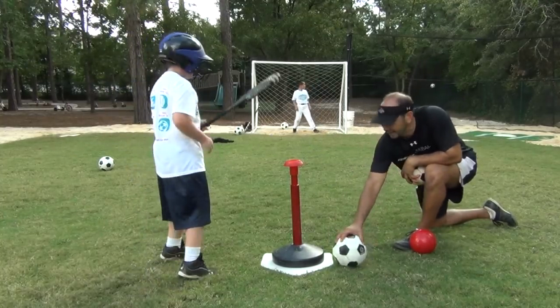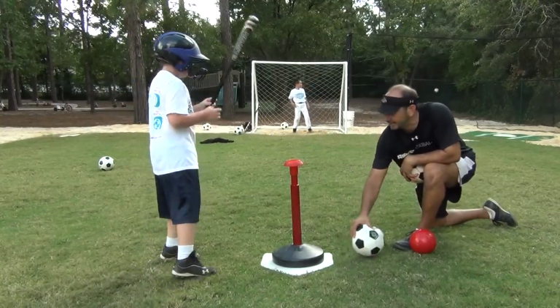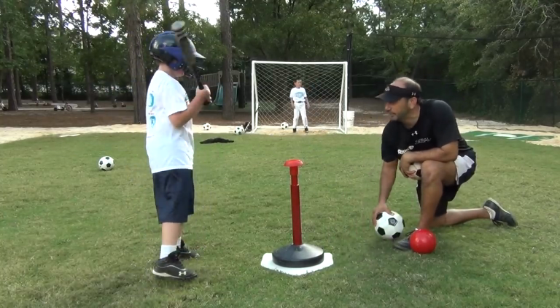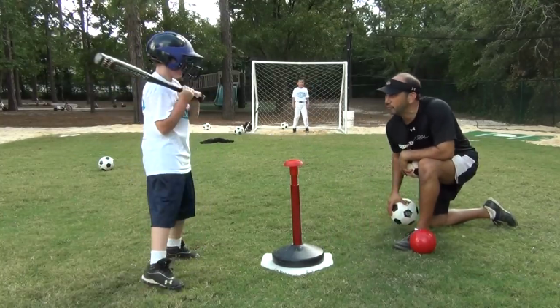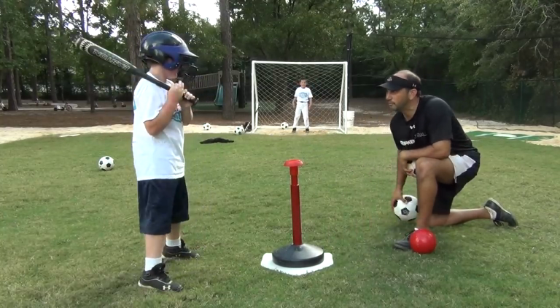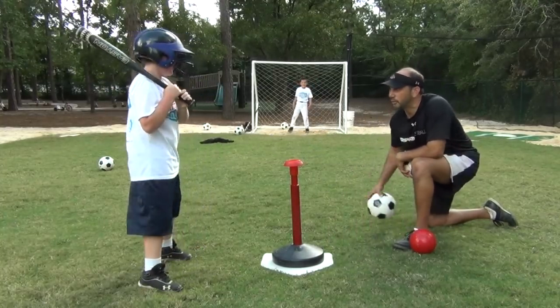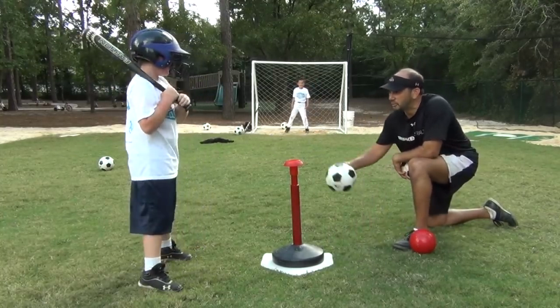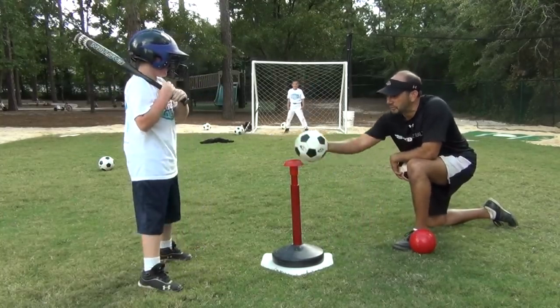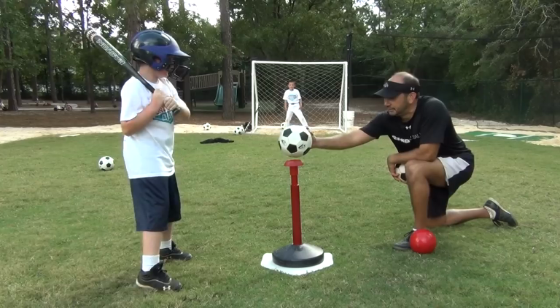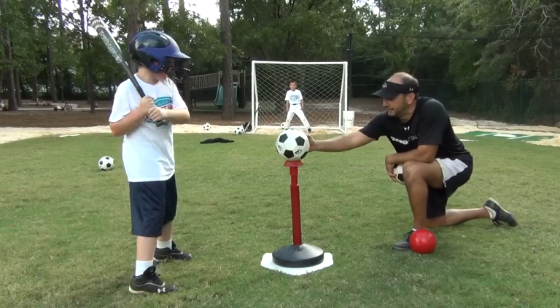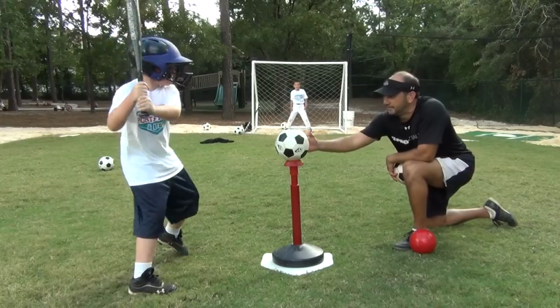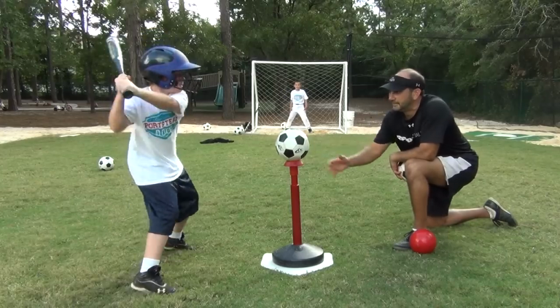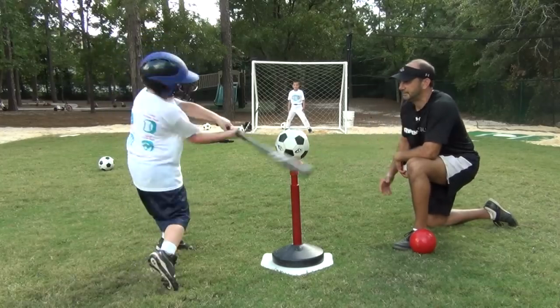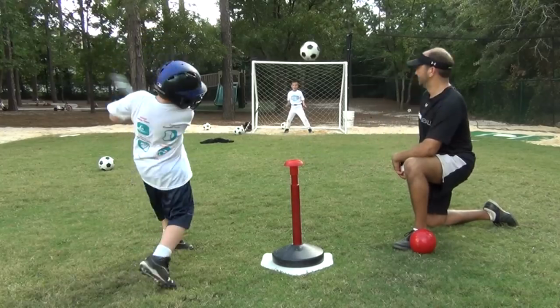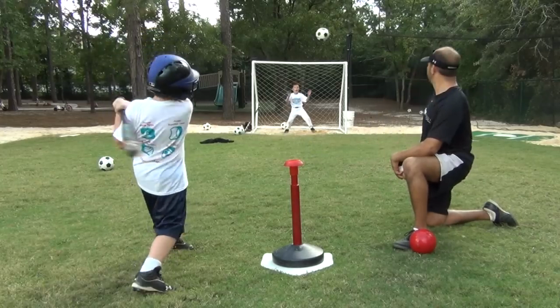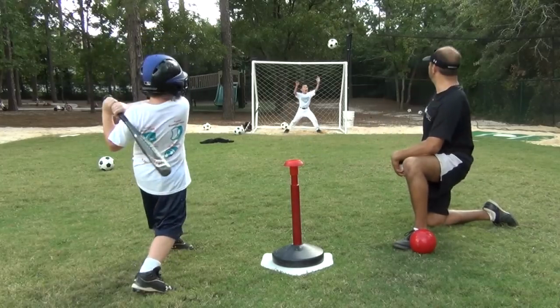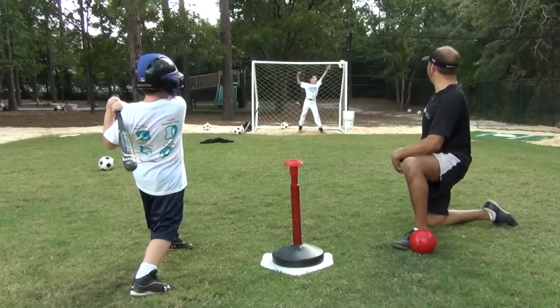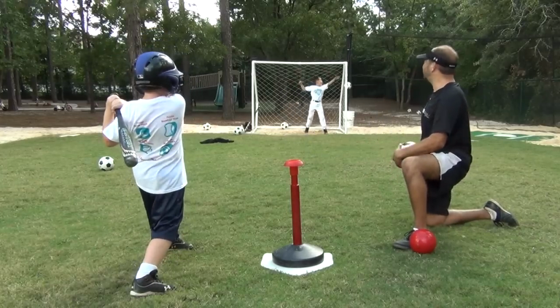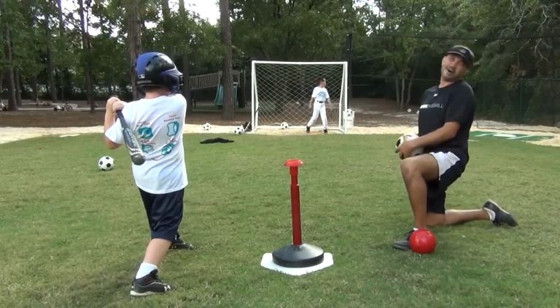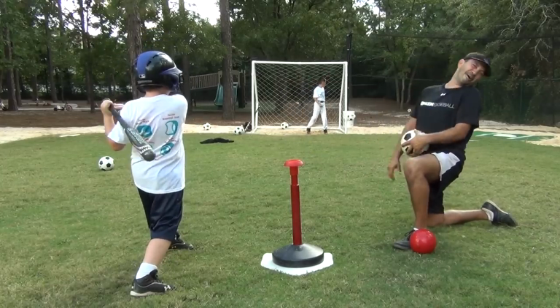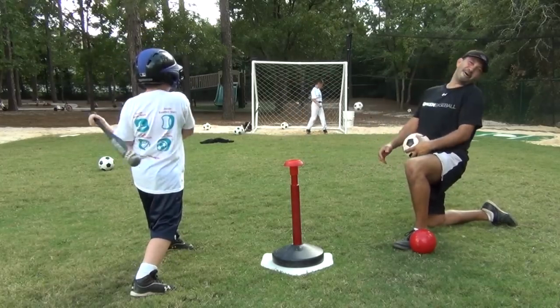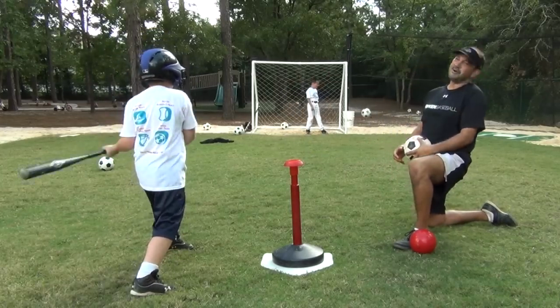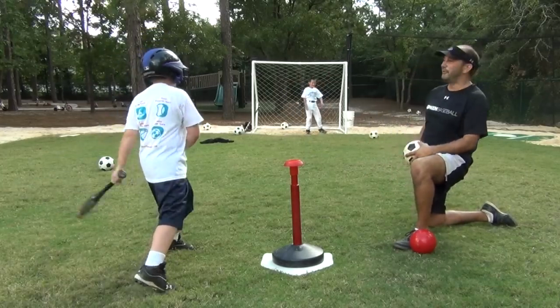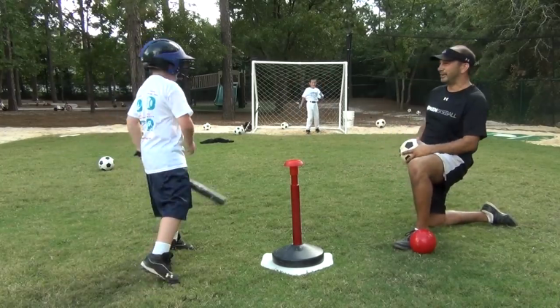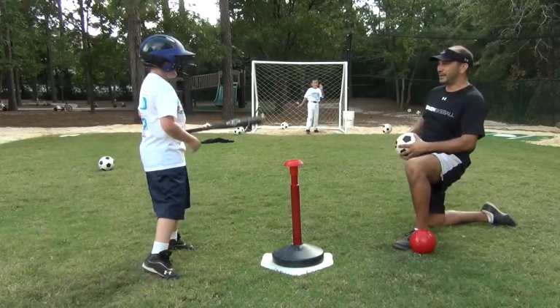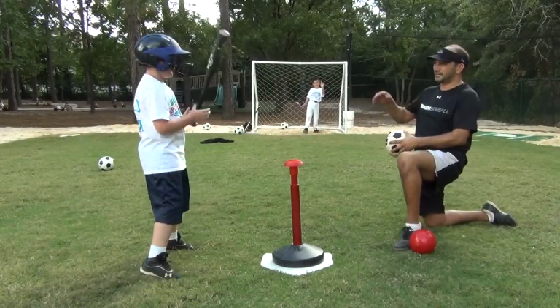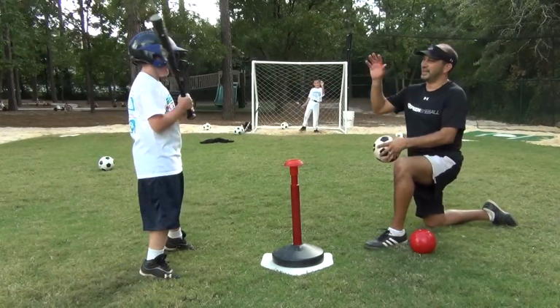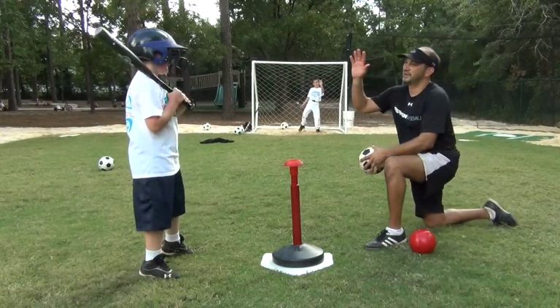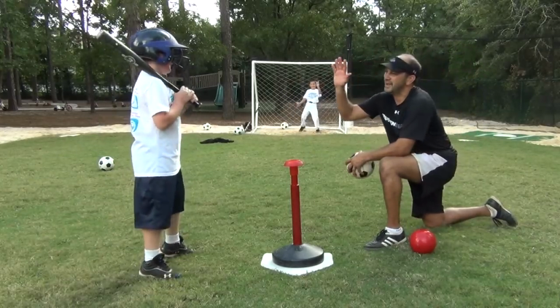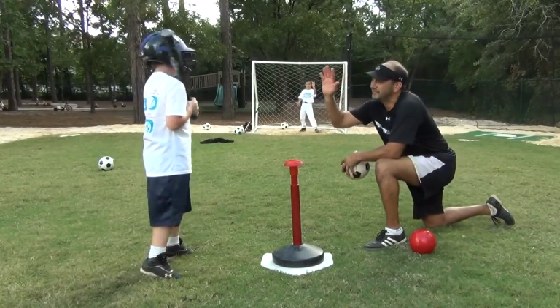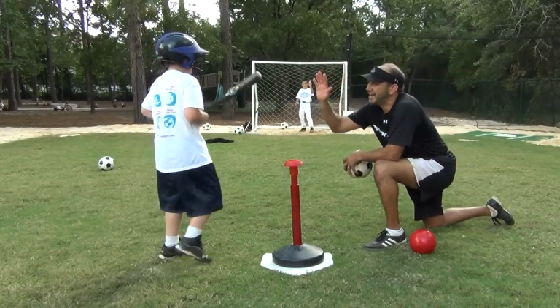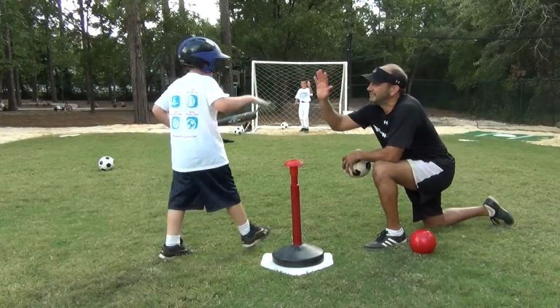Let's see if we can get one more goal. There it is! What a great shot though. High five!